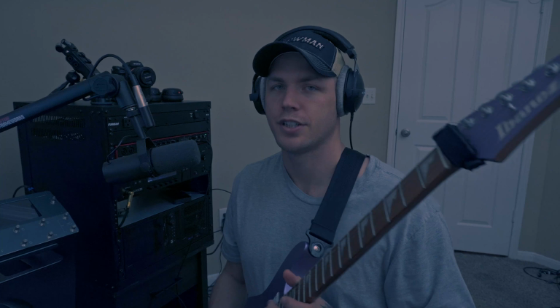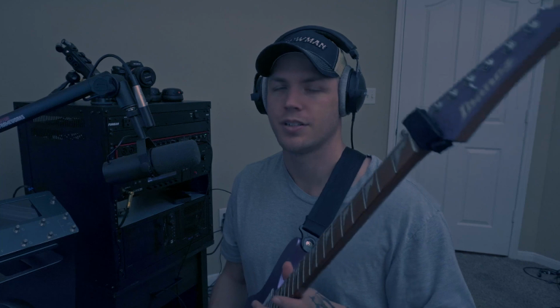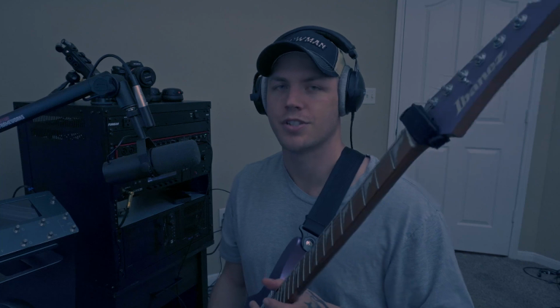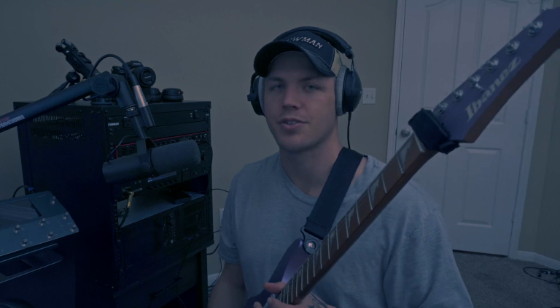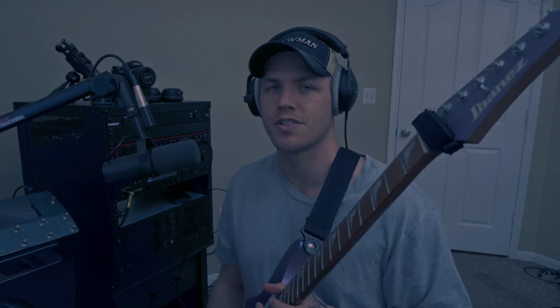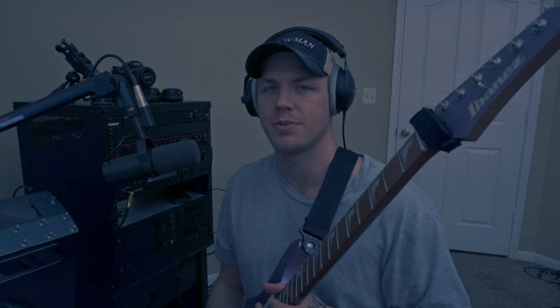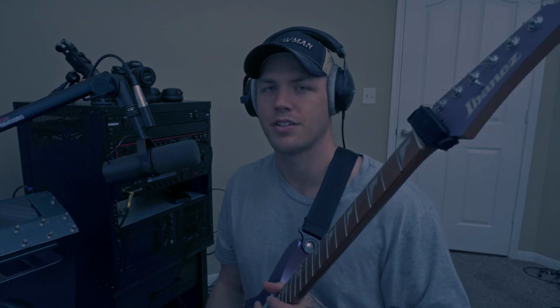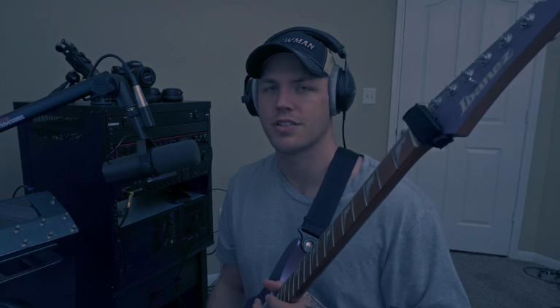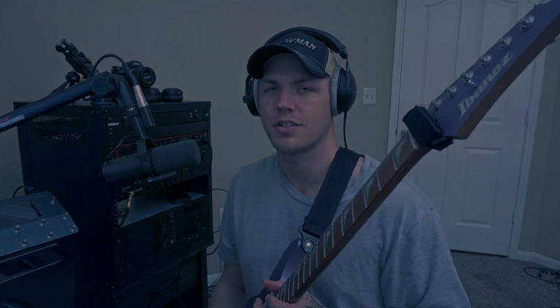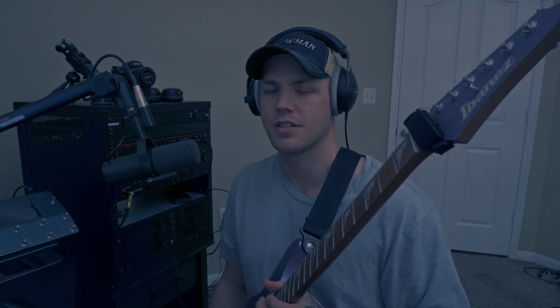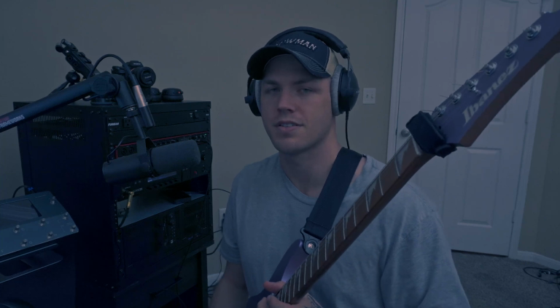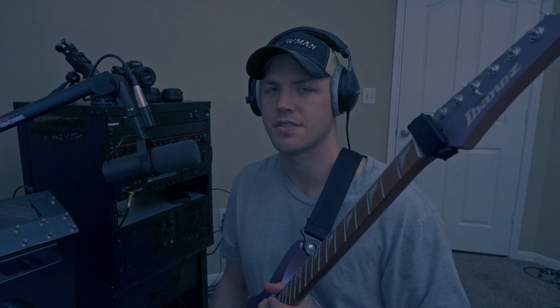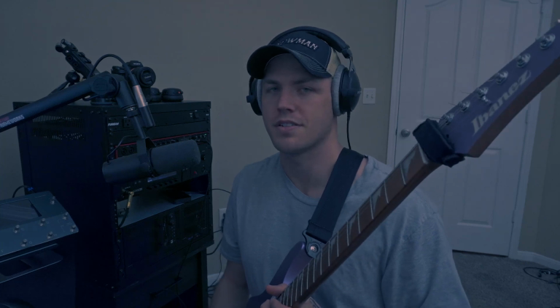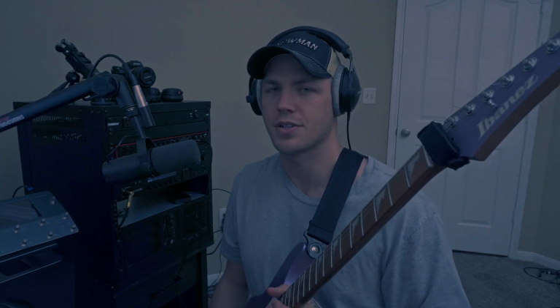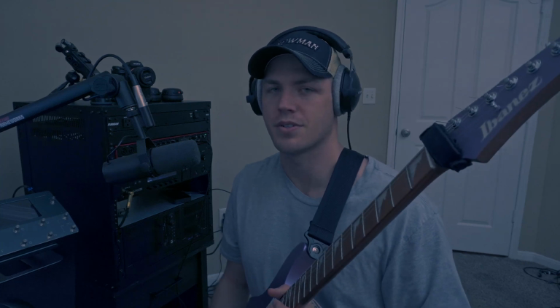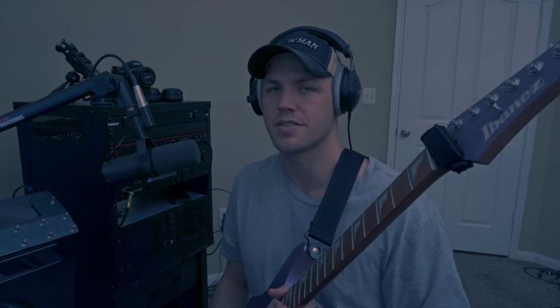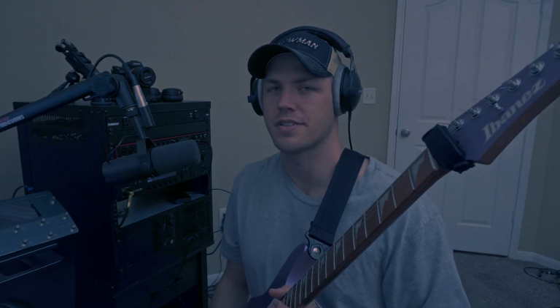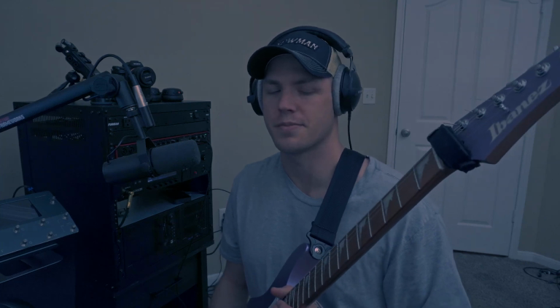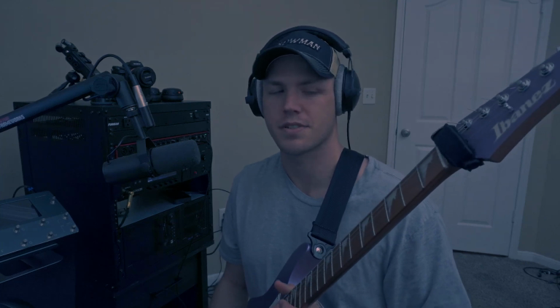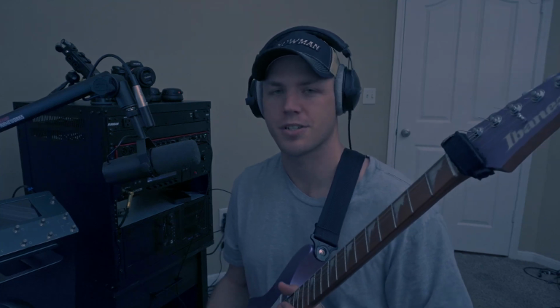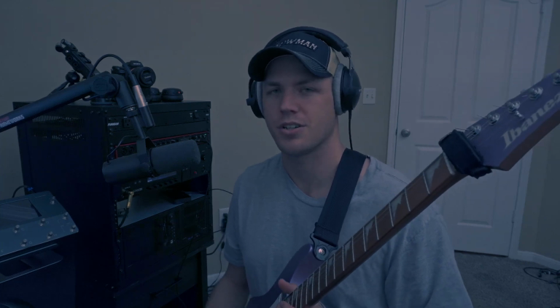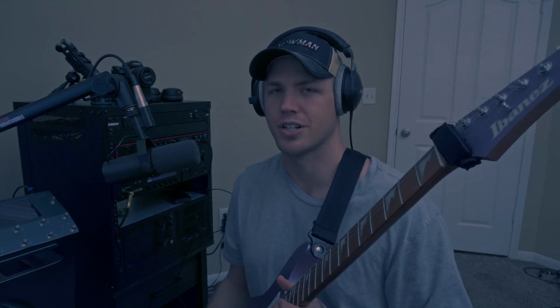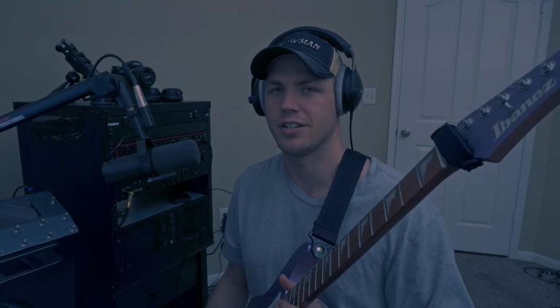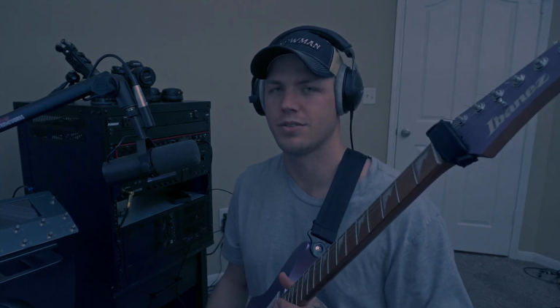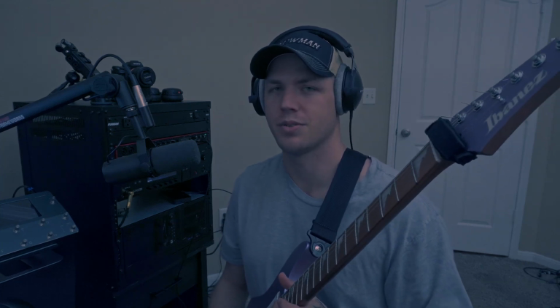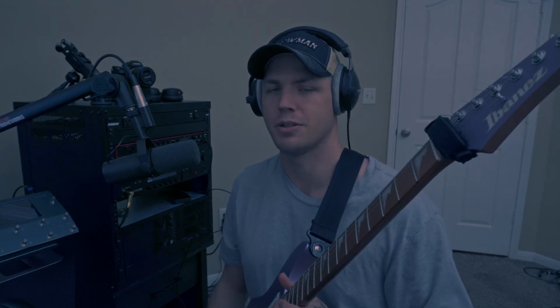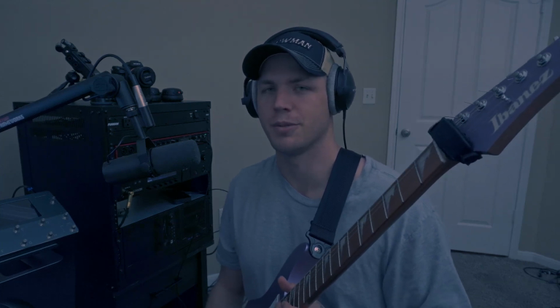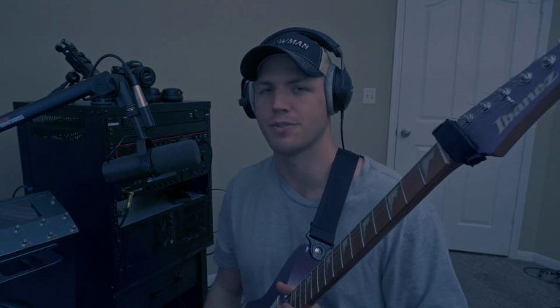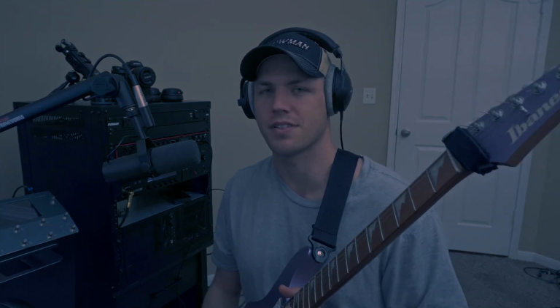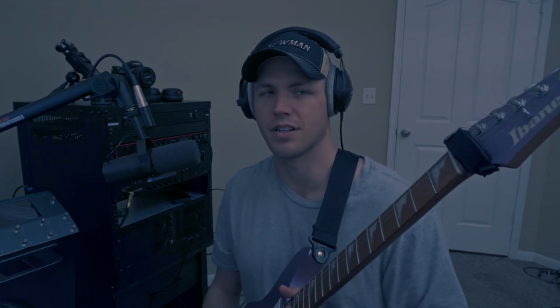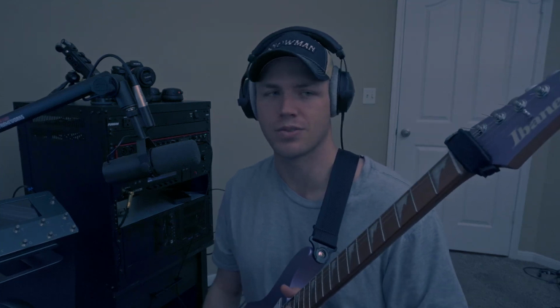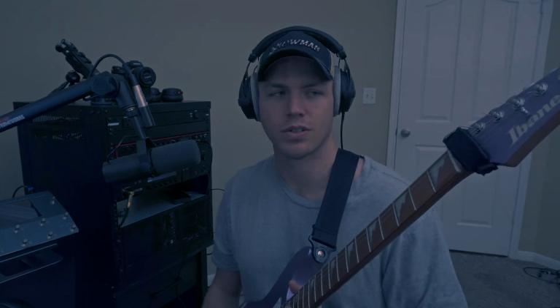Figuring out which strings to put on your guitar isn't as difficult as it seems. I'm going to show you what I do to eliminate most of the guesswork.